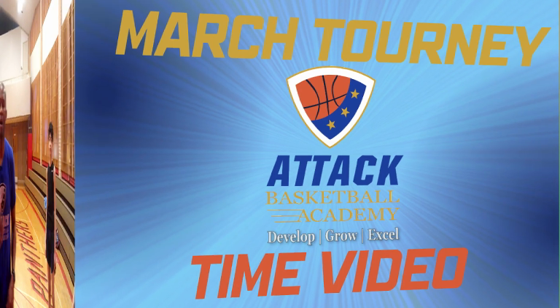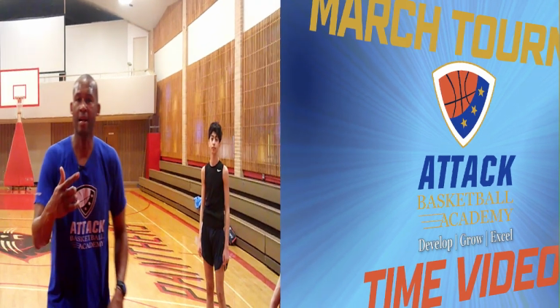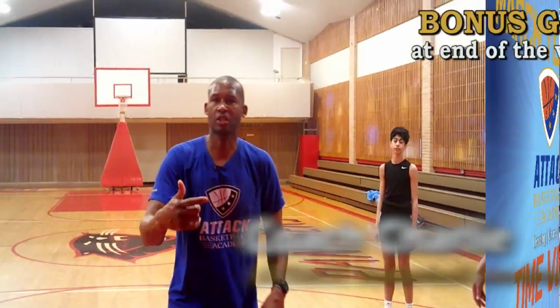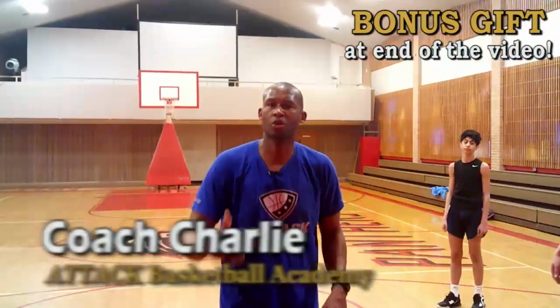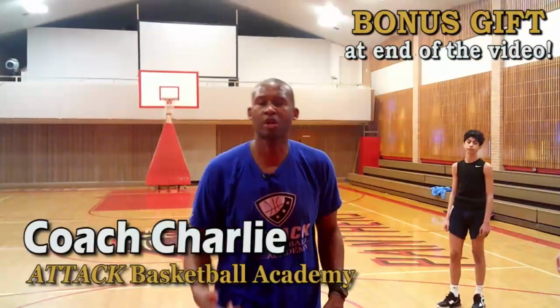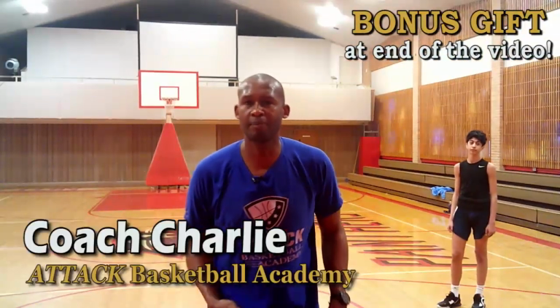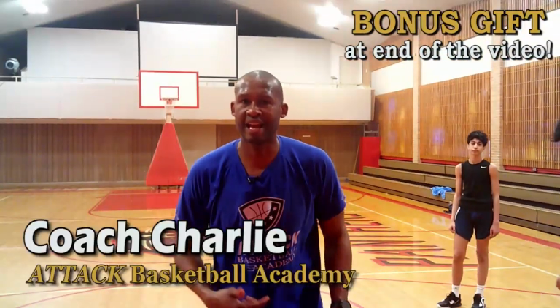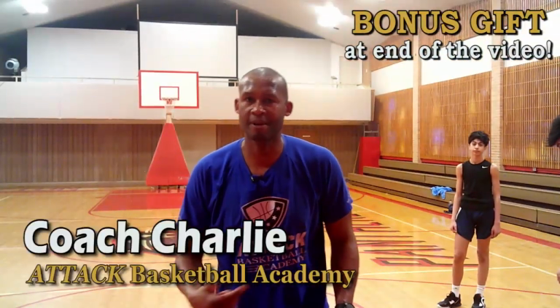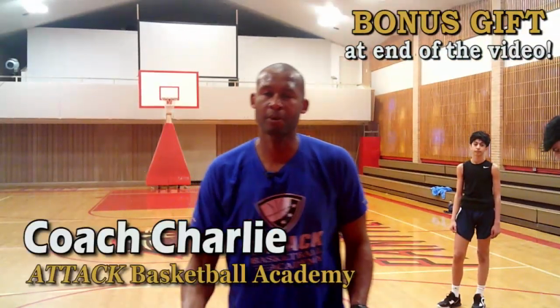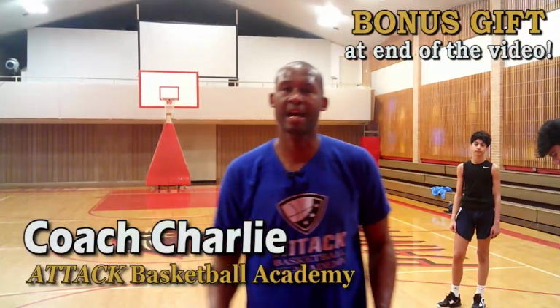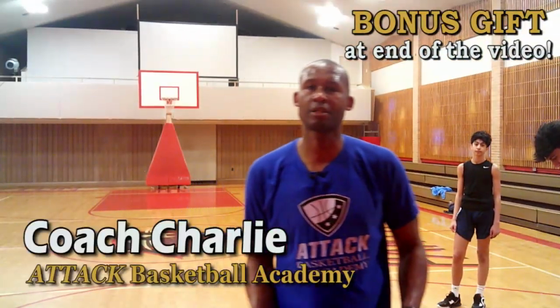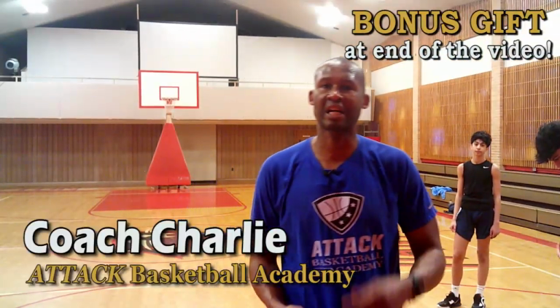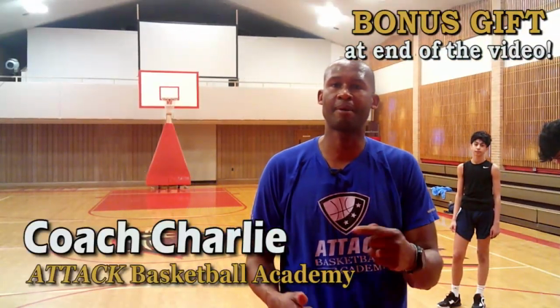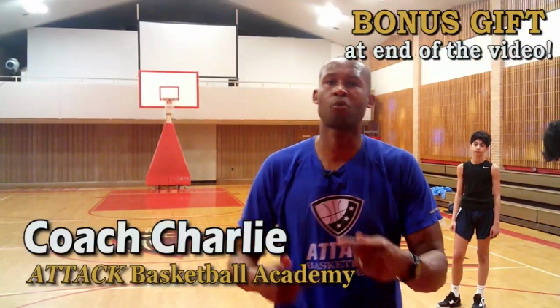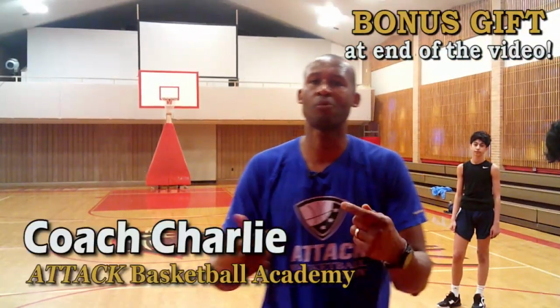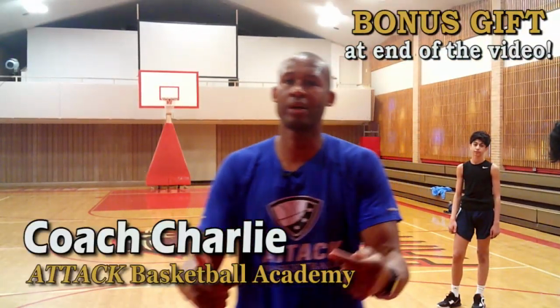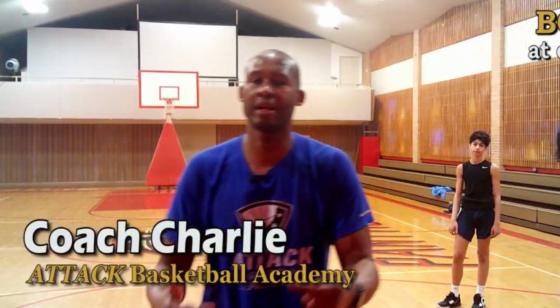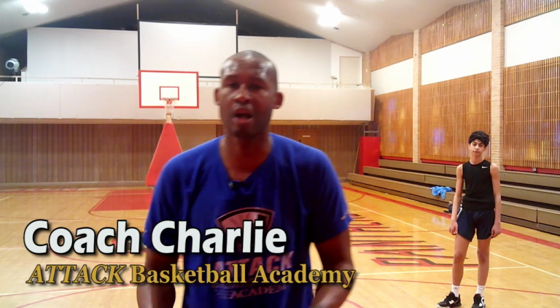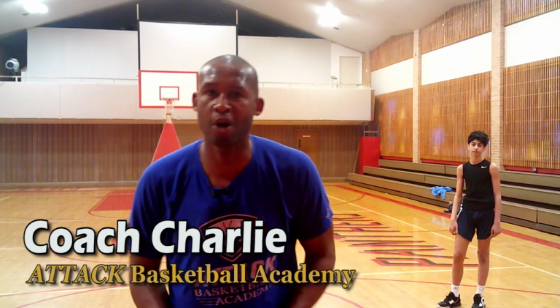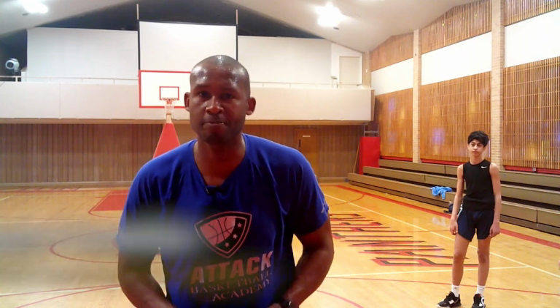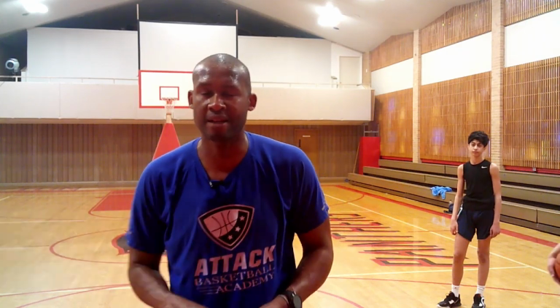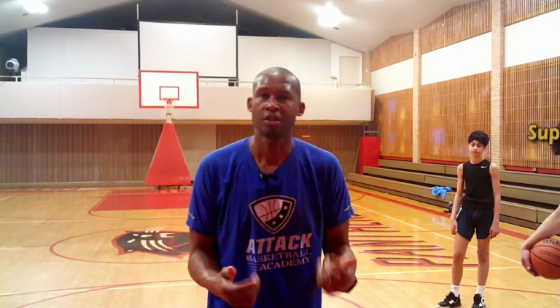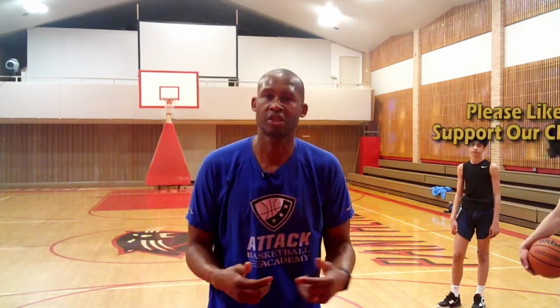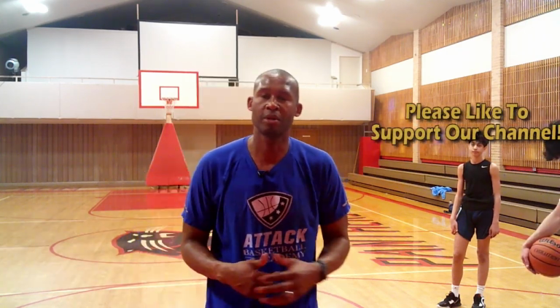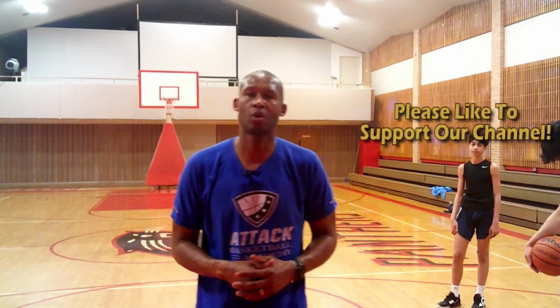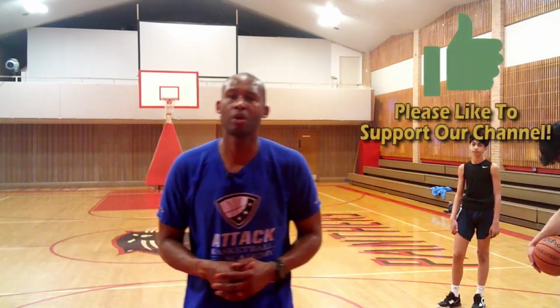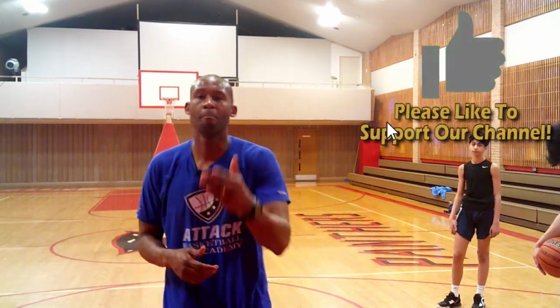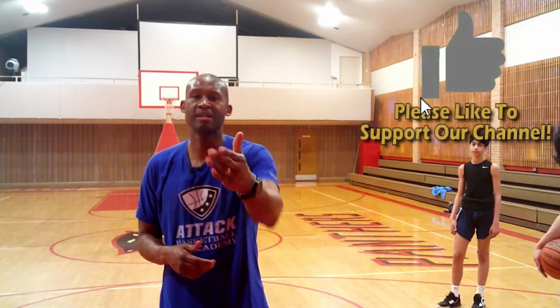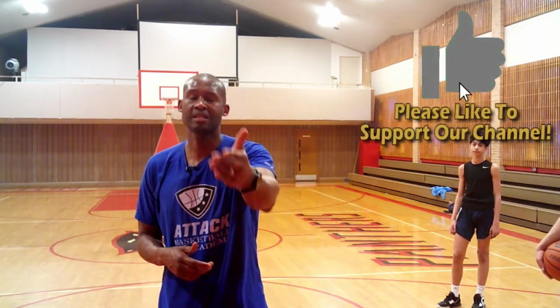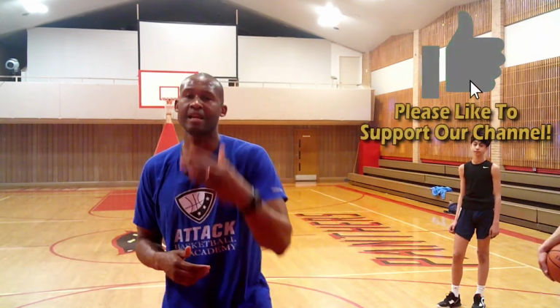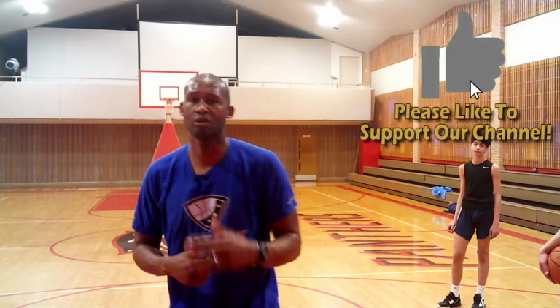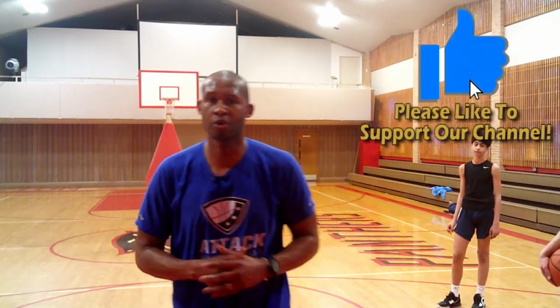This is Coach Charles from Attack Basketball Academy. Let's talk about rim running in our March Madness series on Michigan State University.